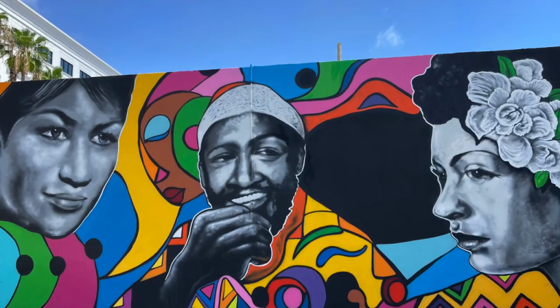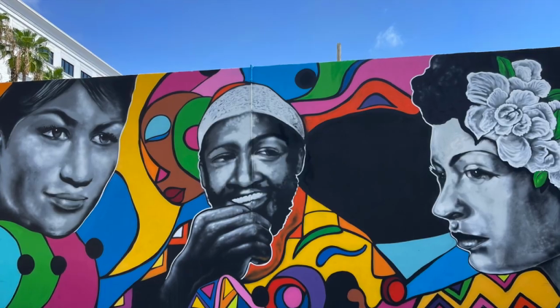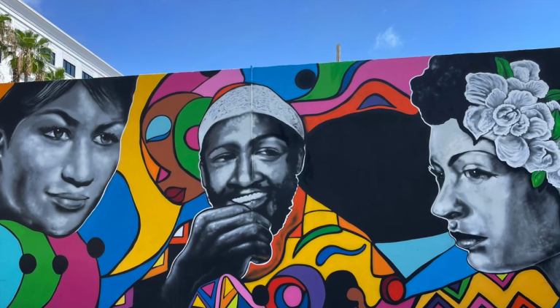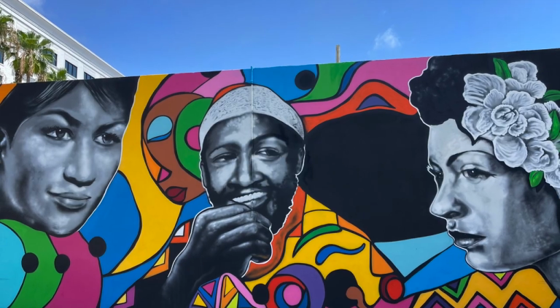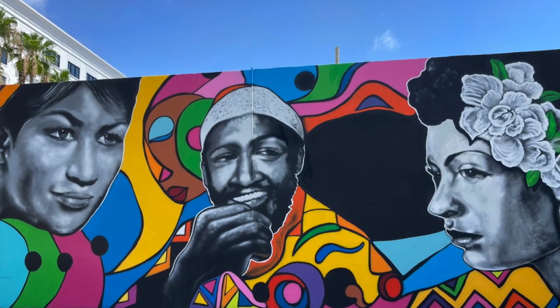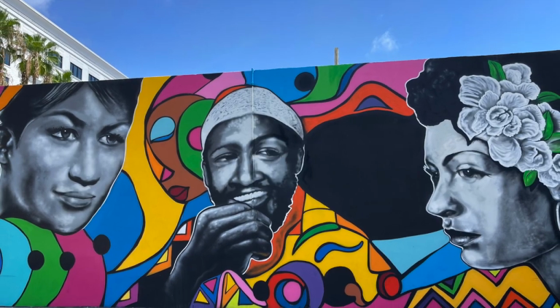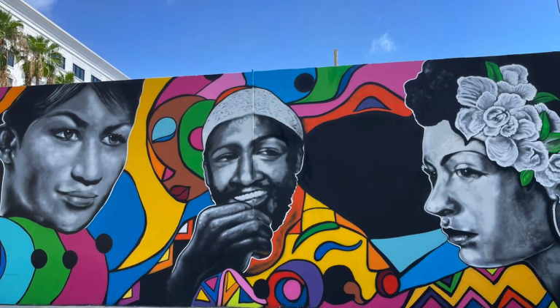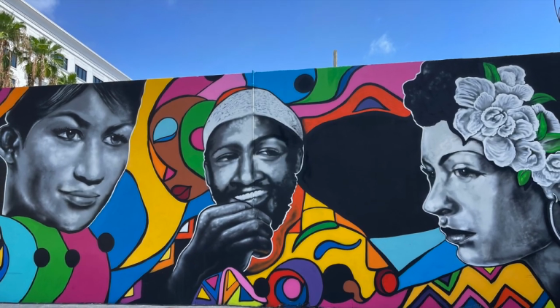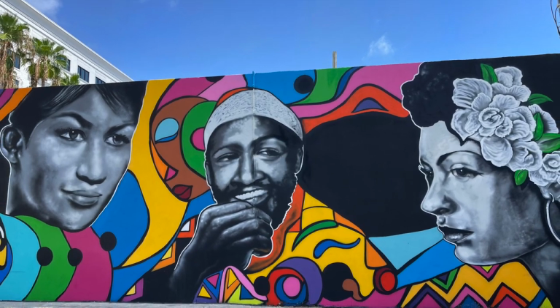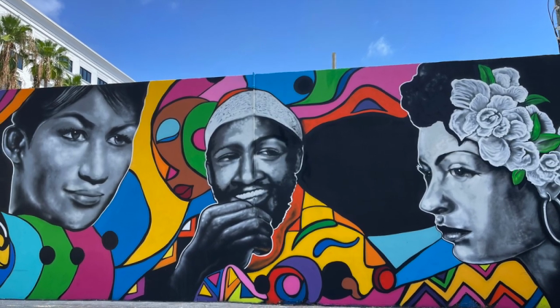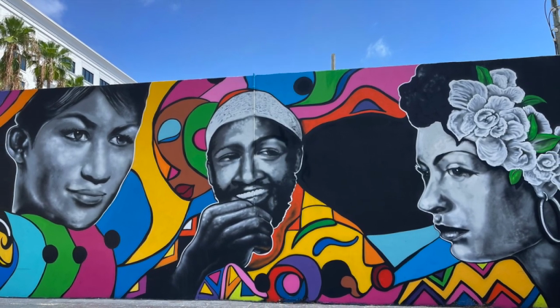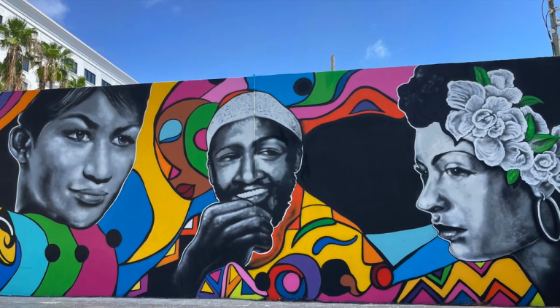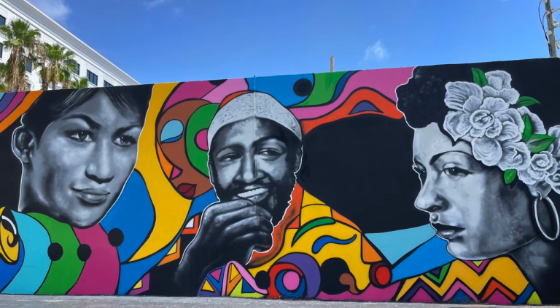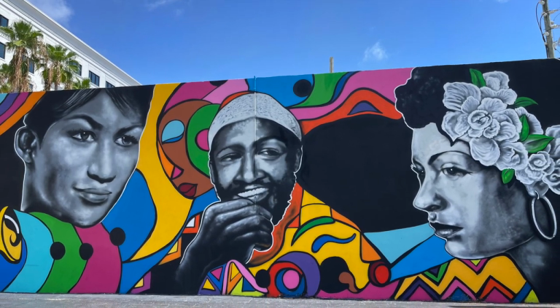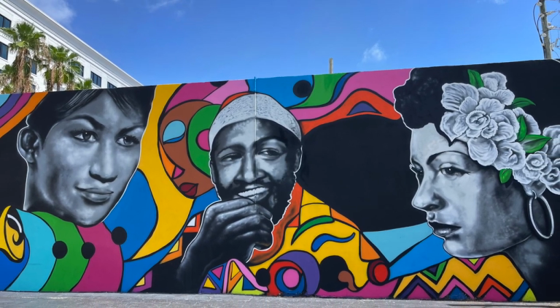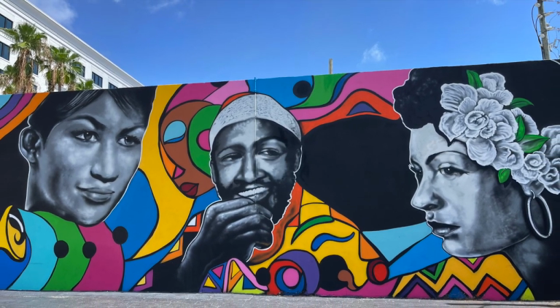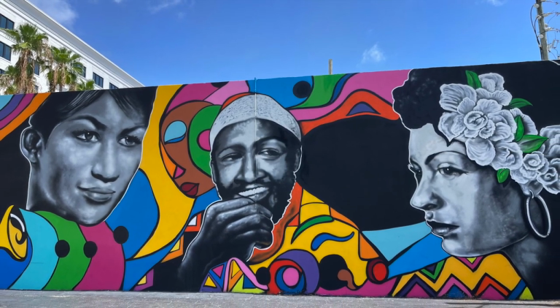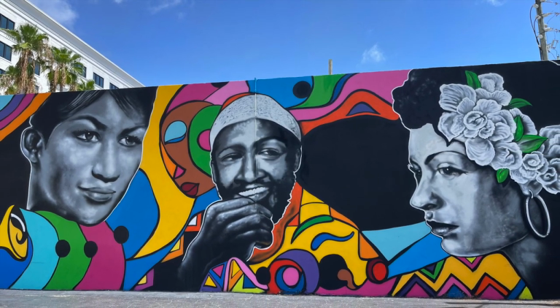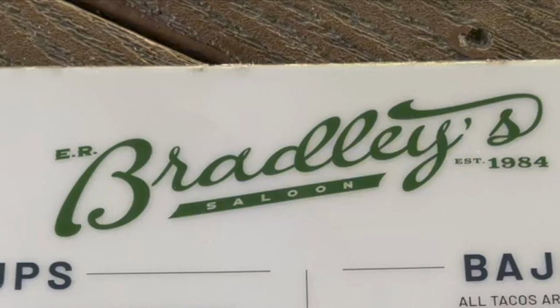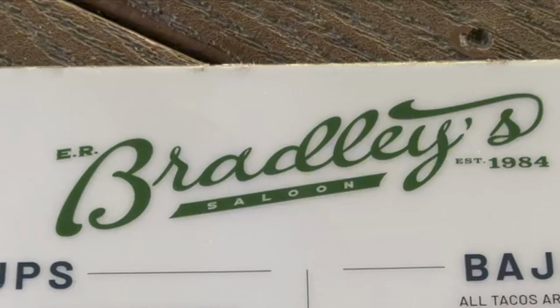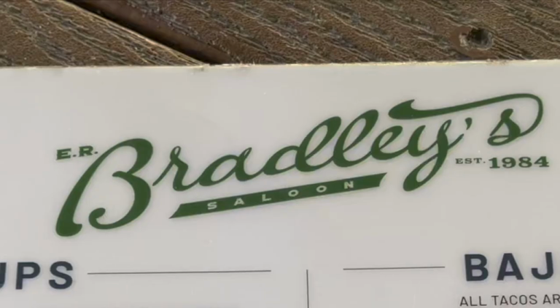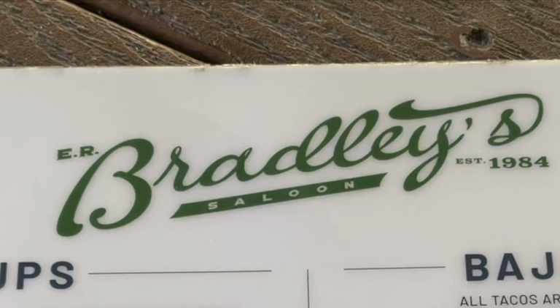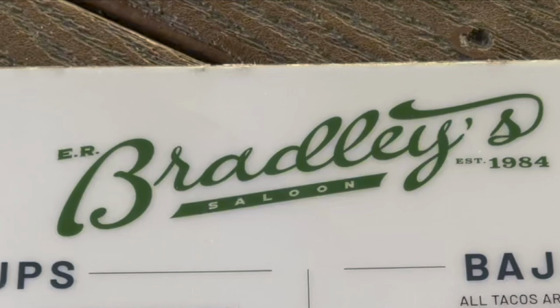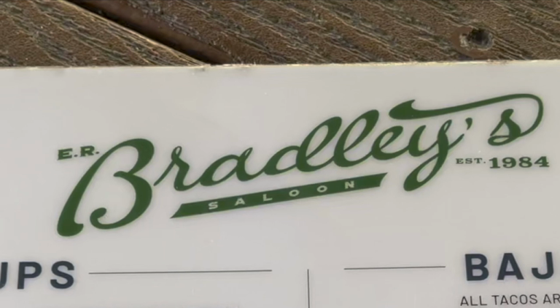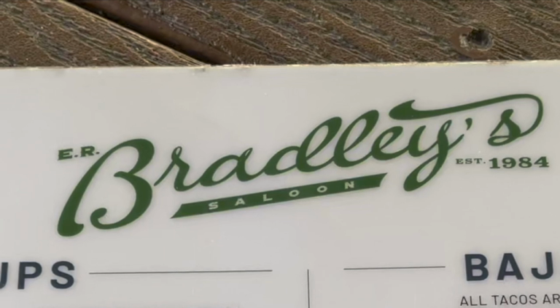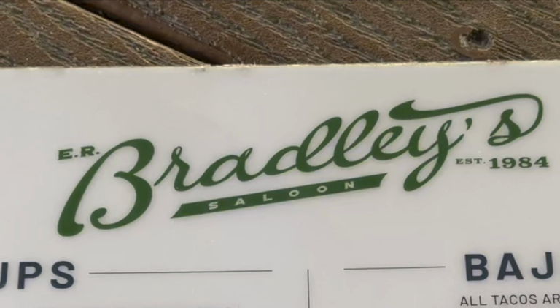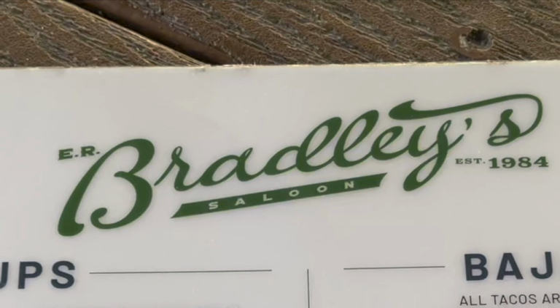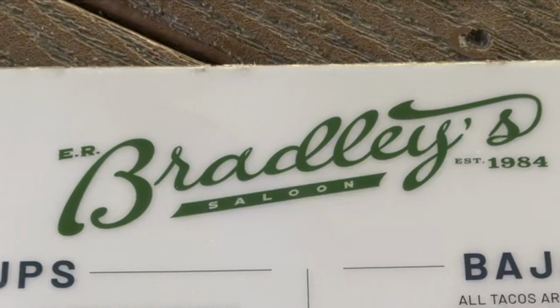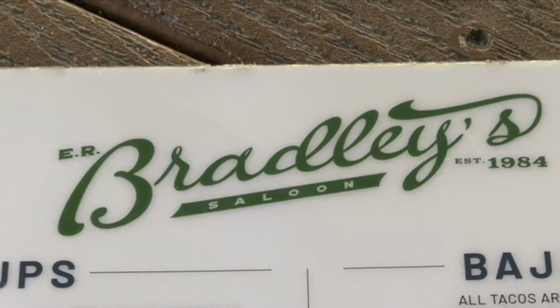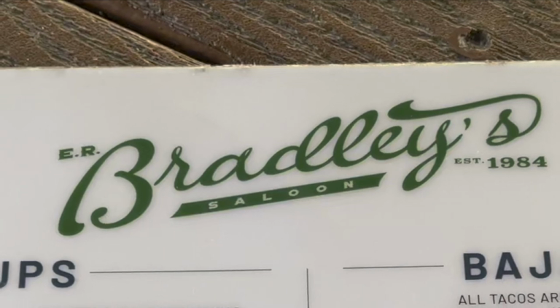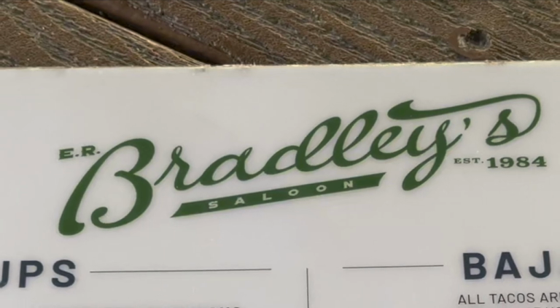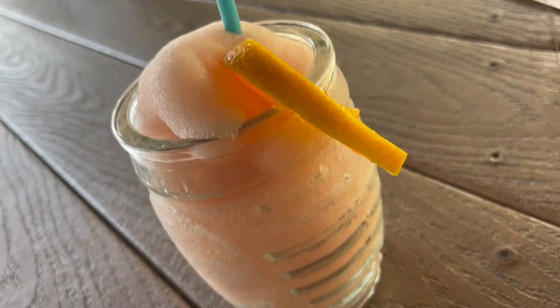Hey friends, Vanessa here with Taste Buzz and I need to let you know why I think you have to go to westpalmbeachfoodtour.com and book your tour today.